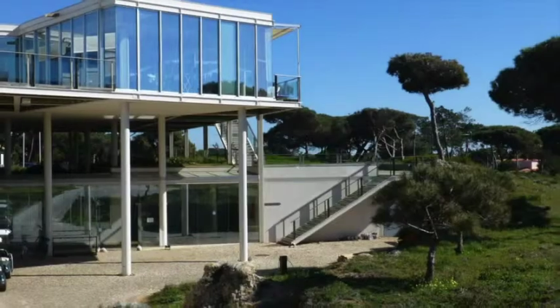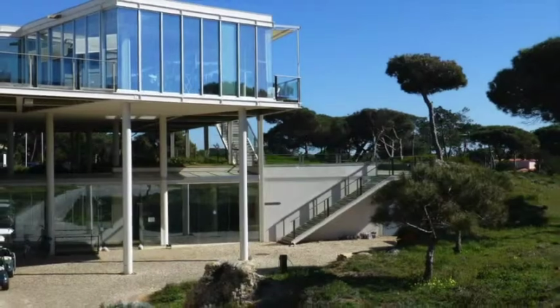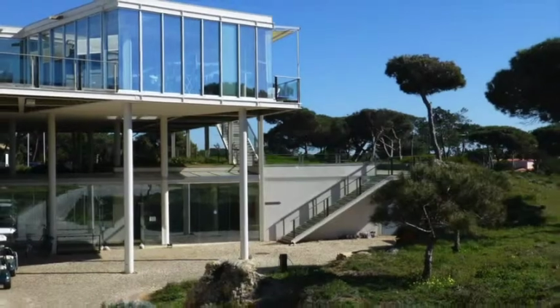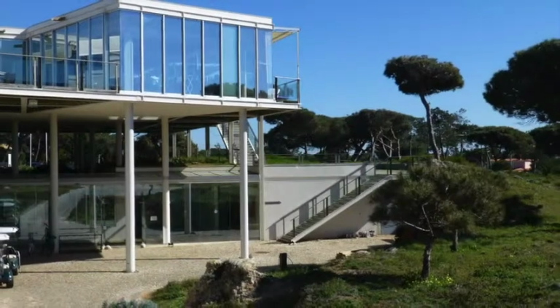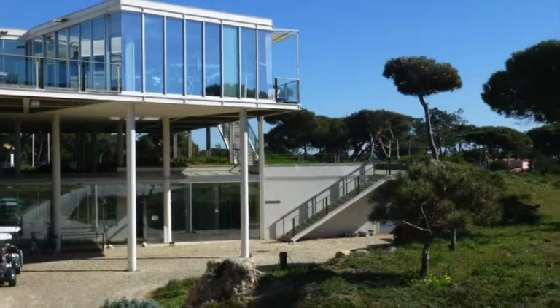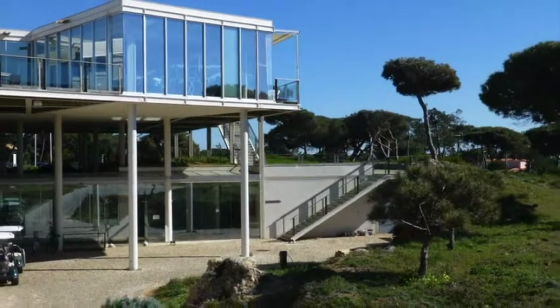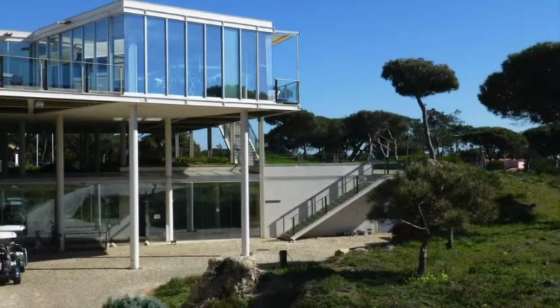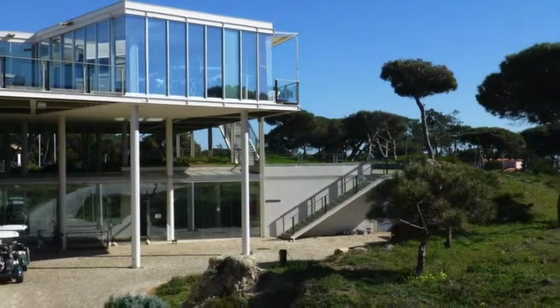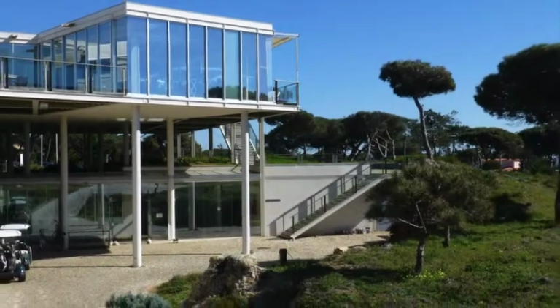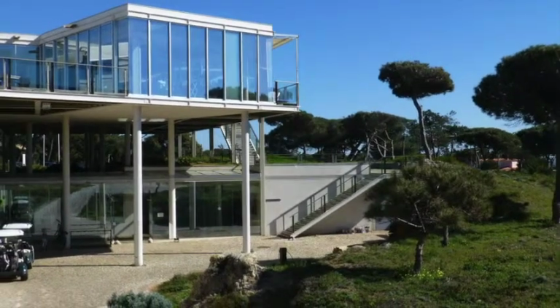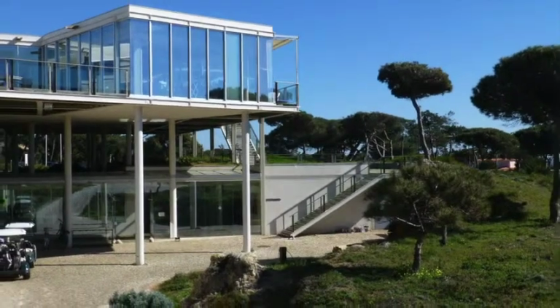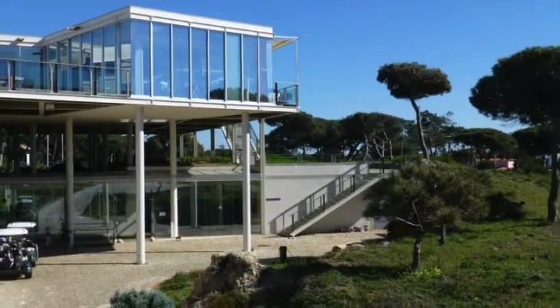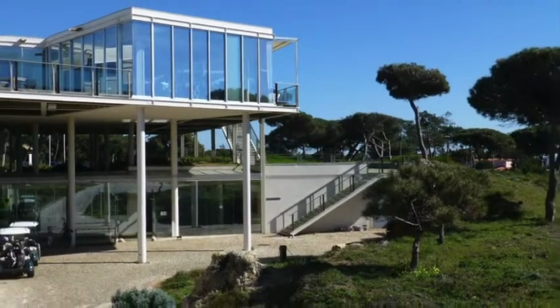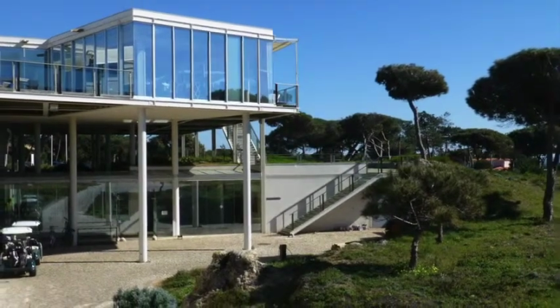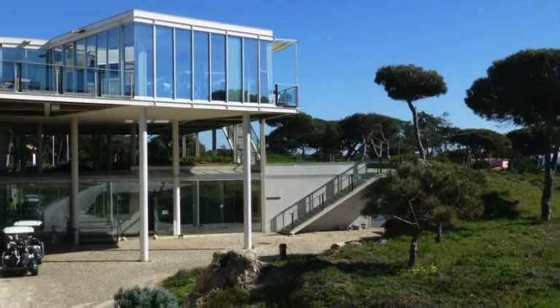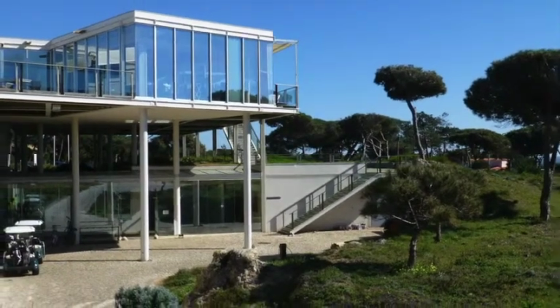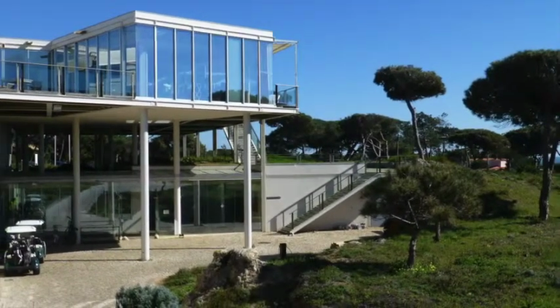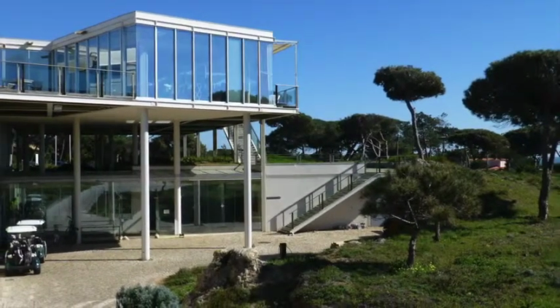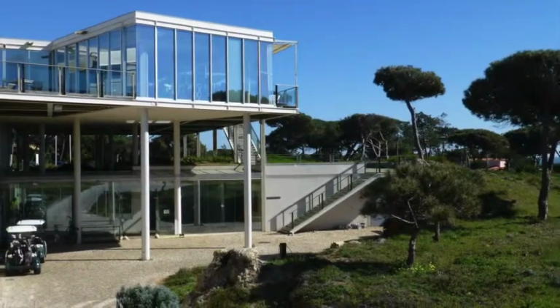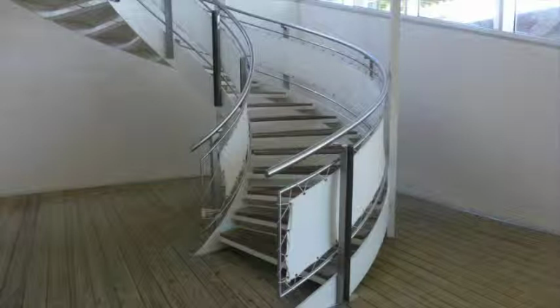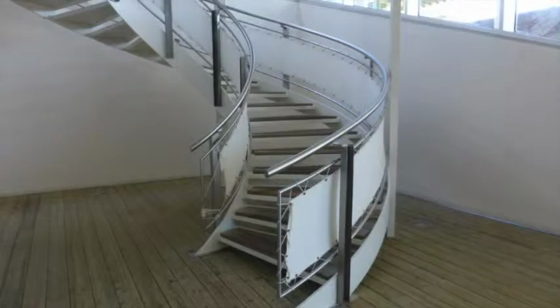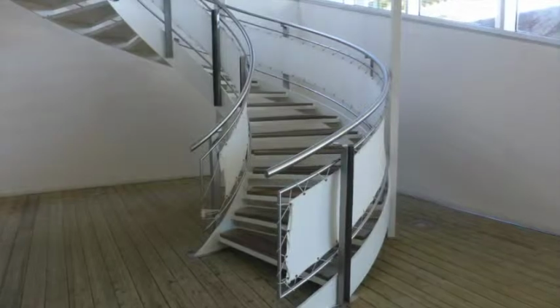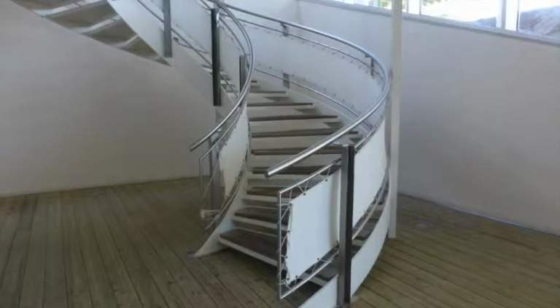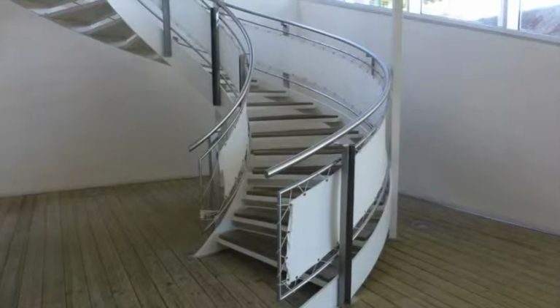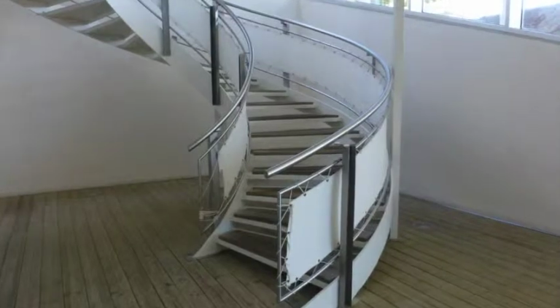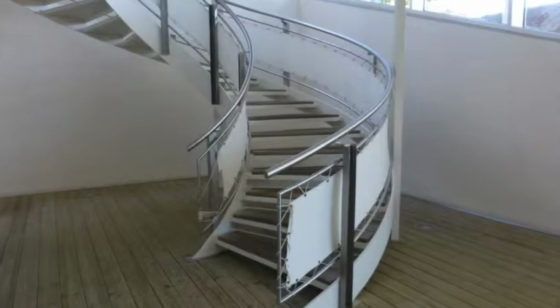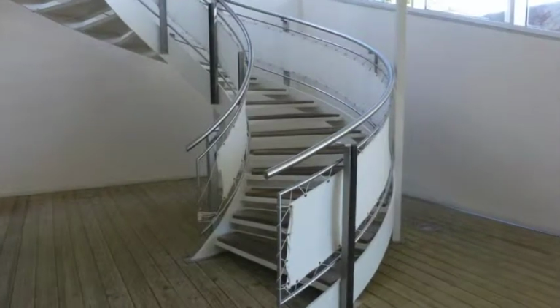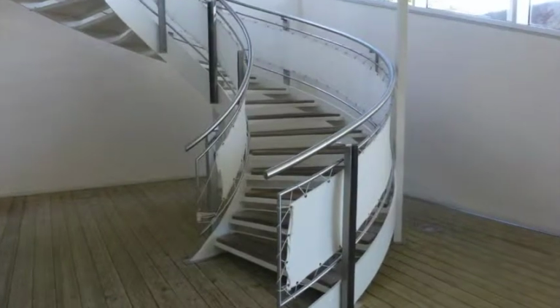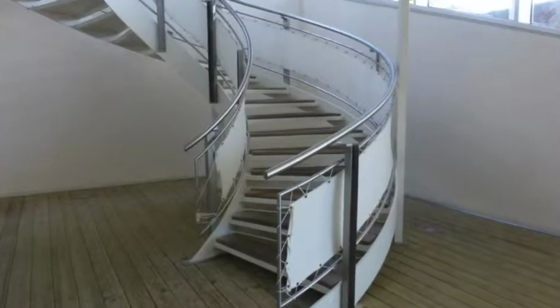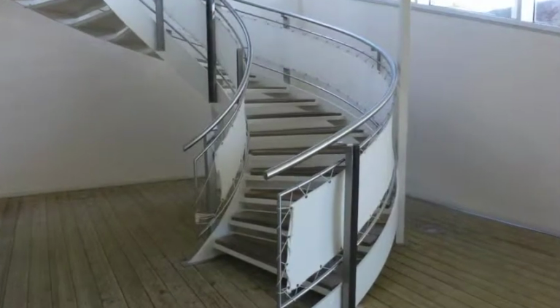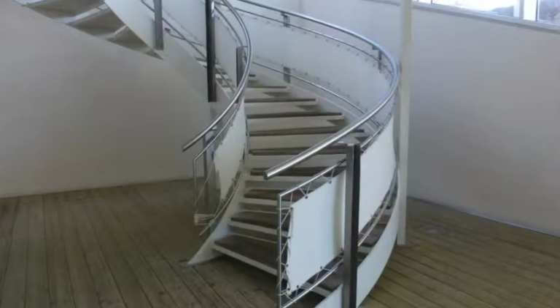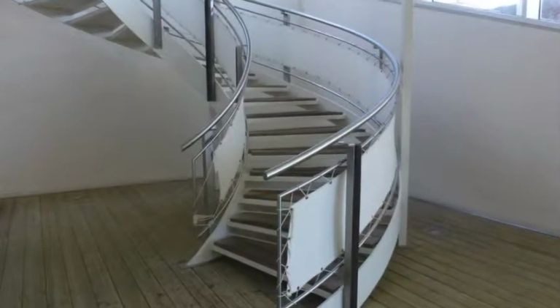The stylish modern clubhouse offers its visitors tremendous views and a very good experience.